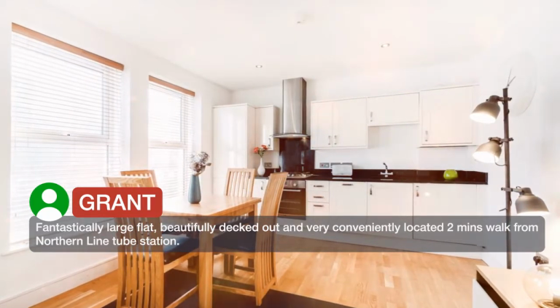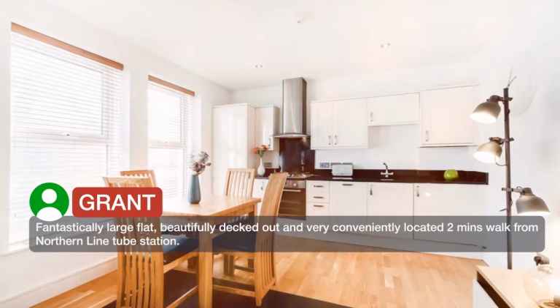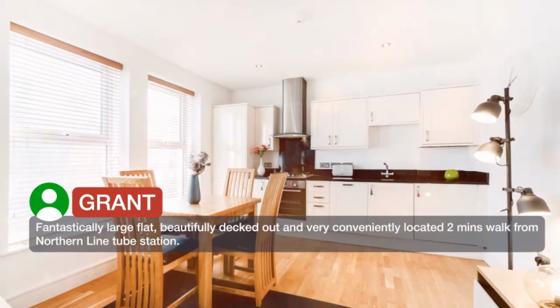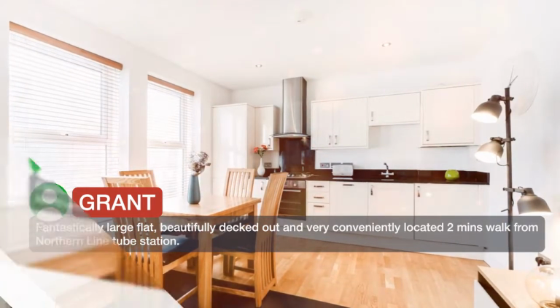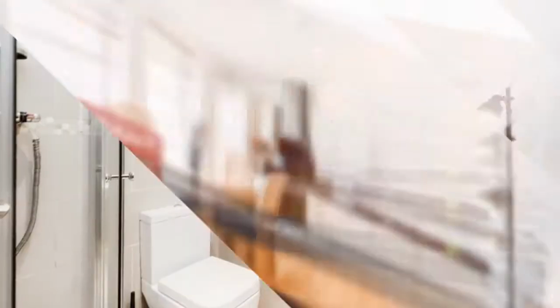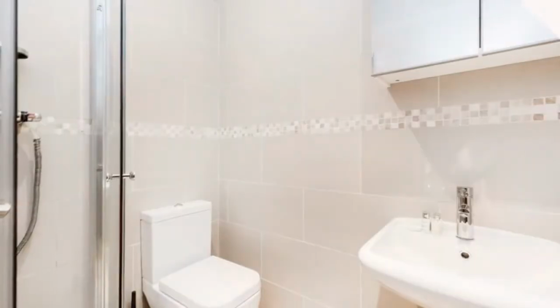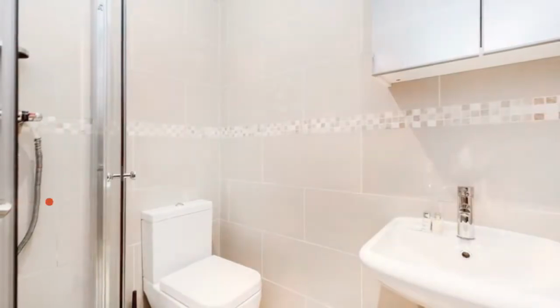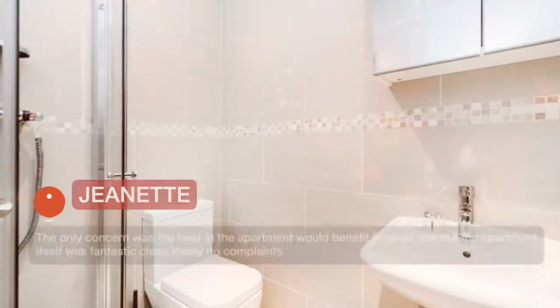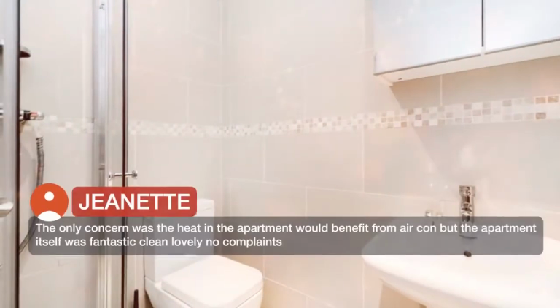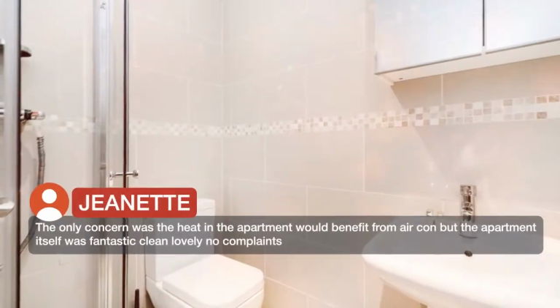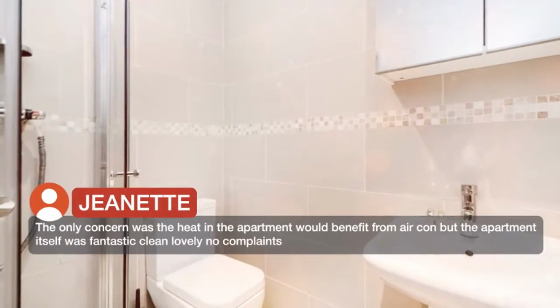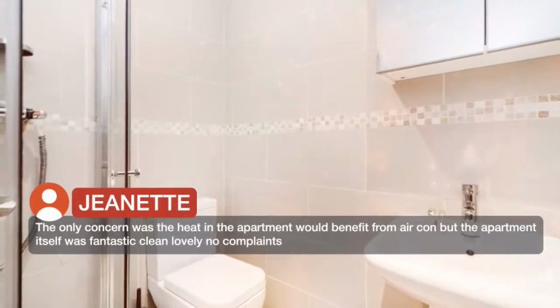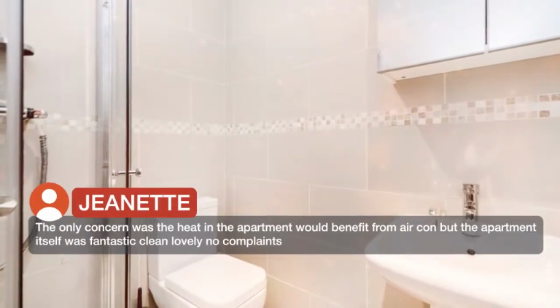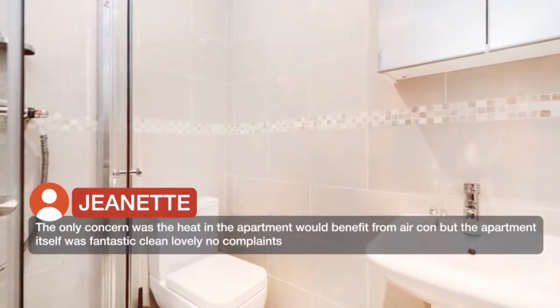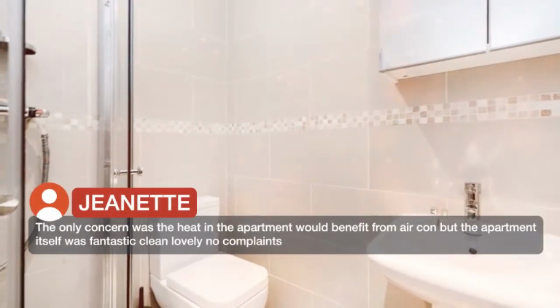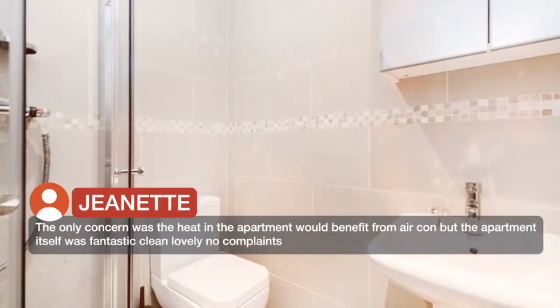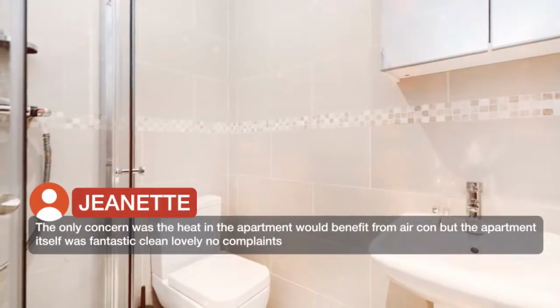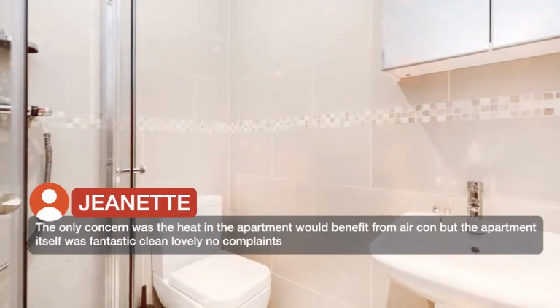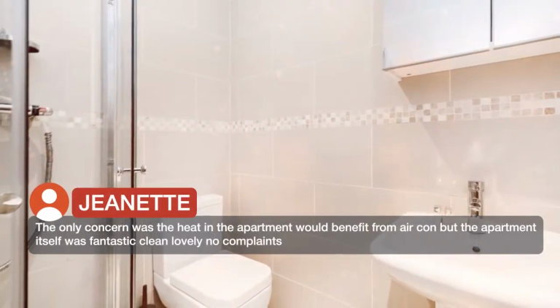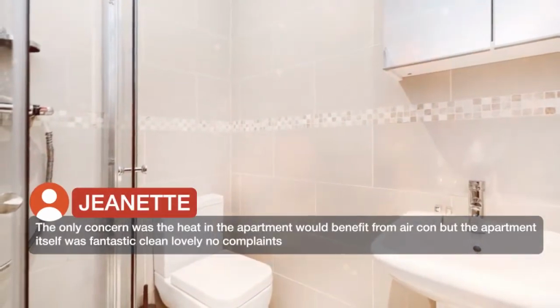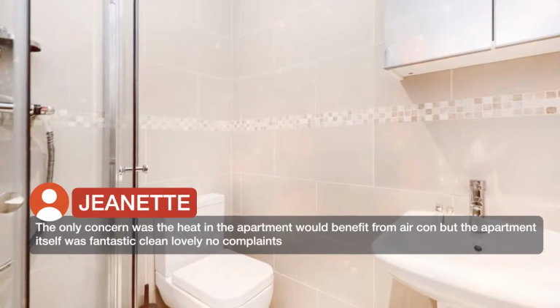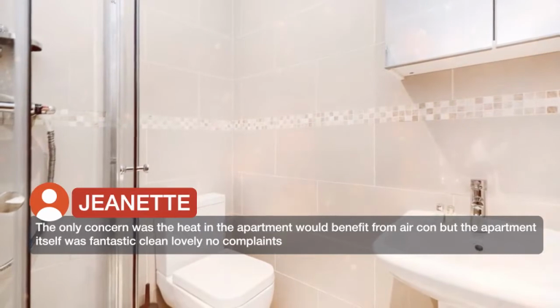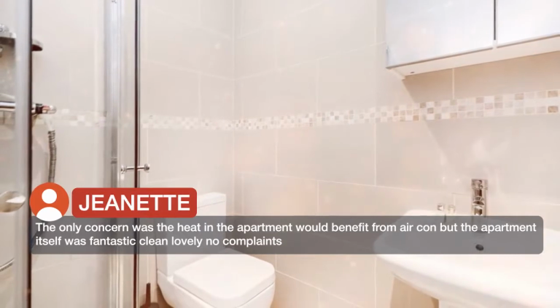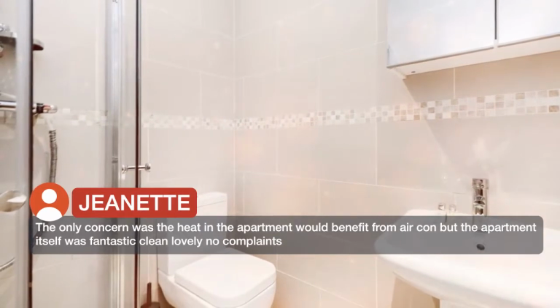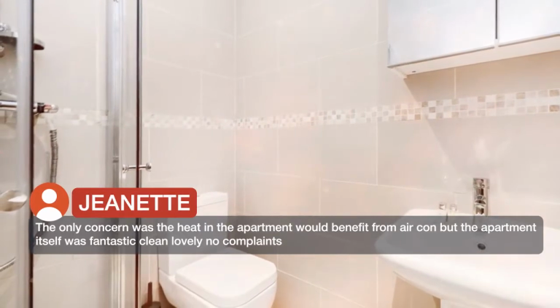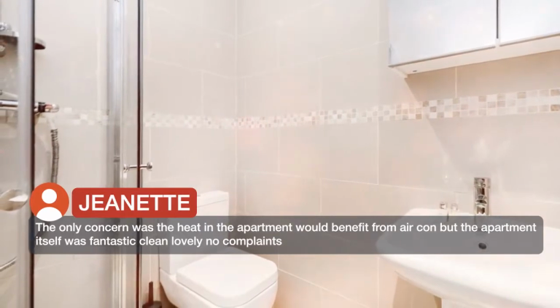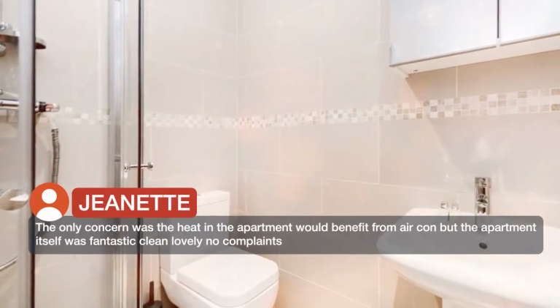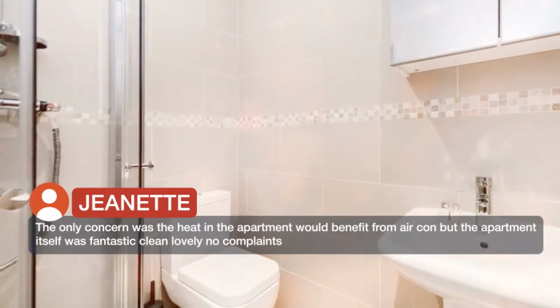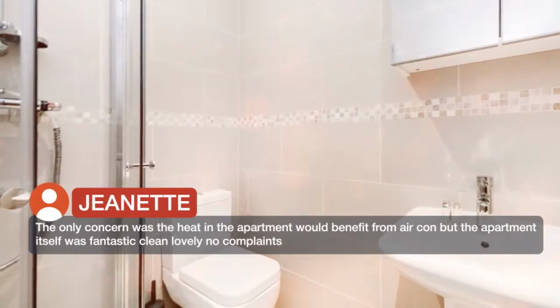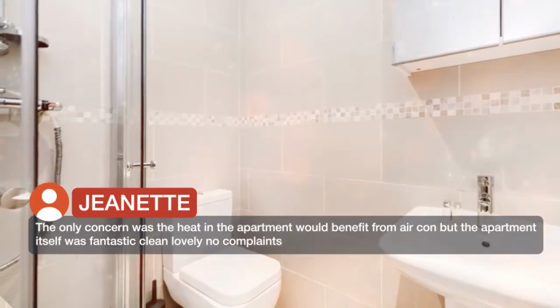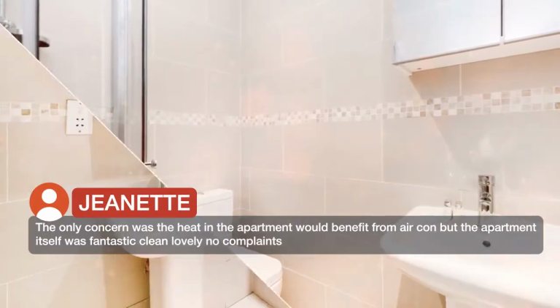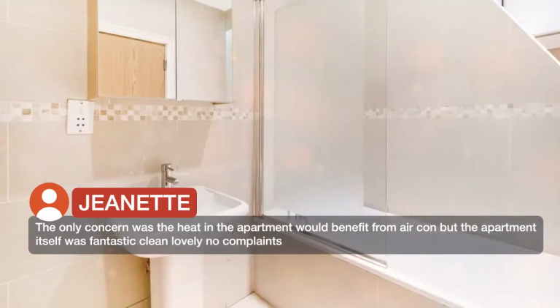The only concern was the heat in the apartment — it would benefit from aircon — but the apartment itself was fantastic, clean, lovely. No complaints.